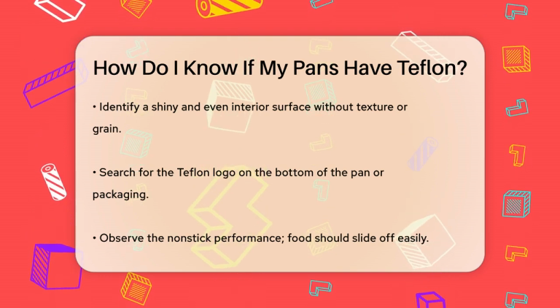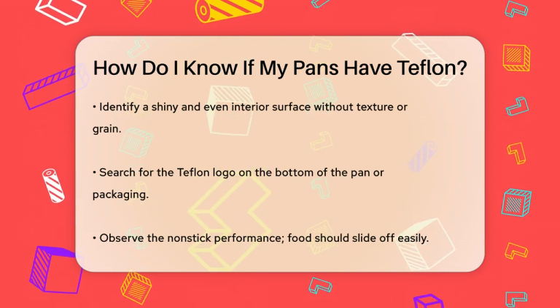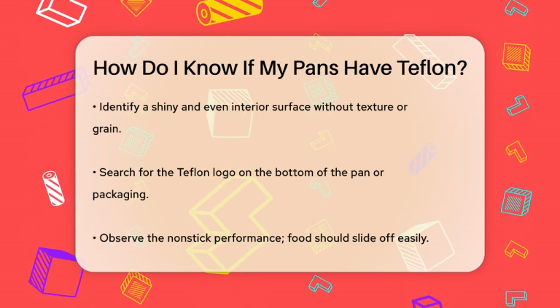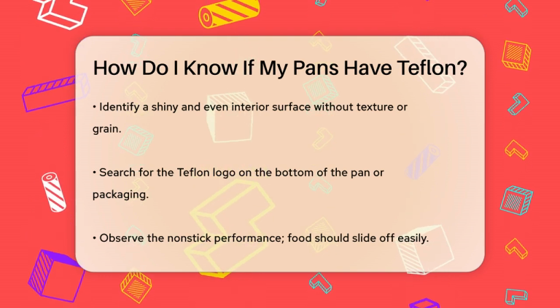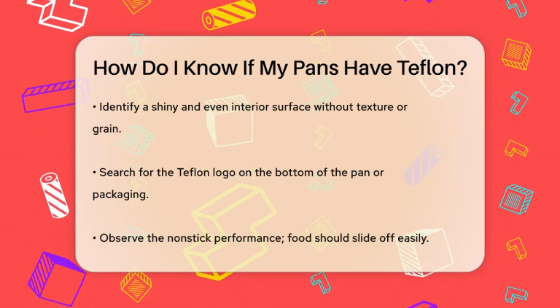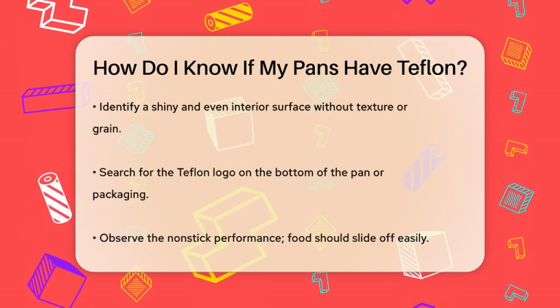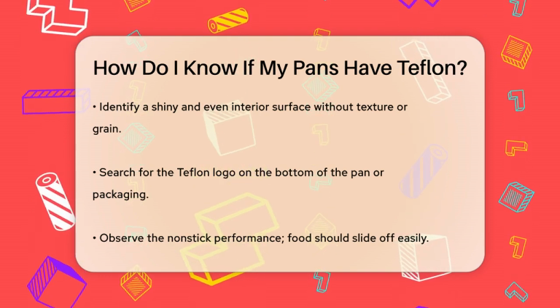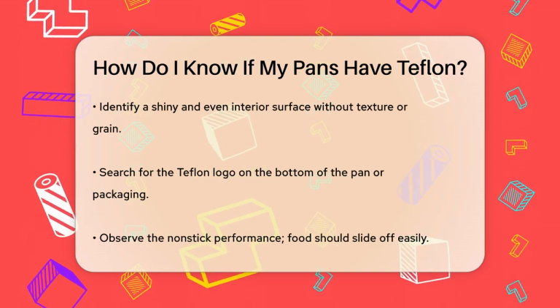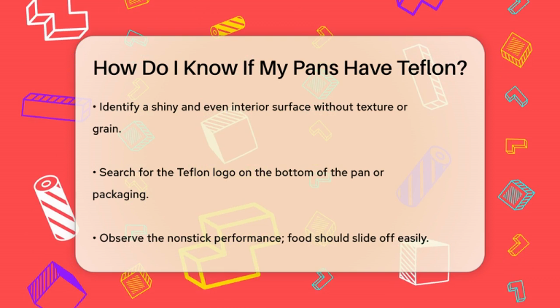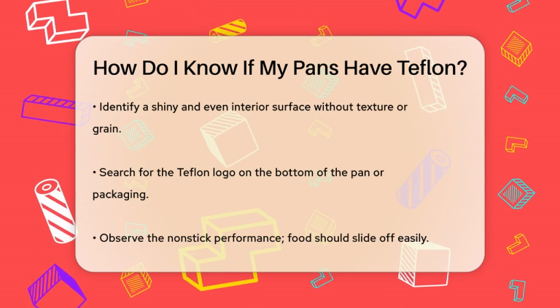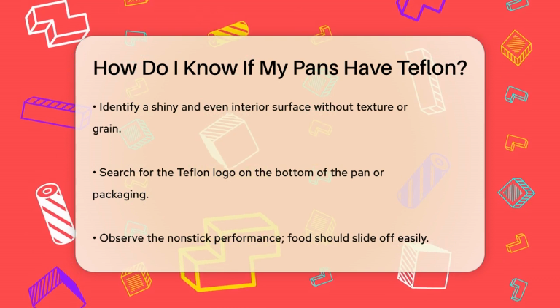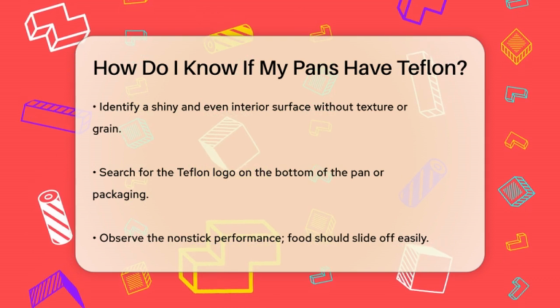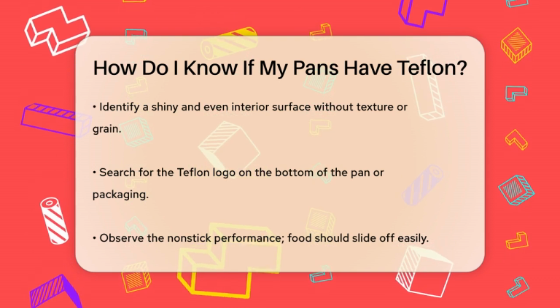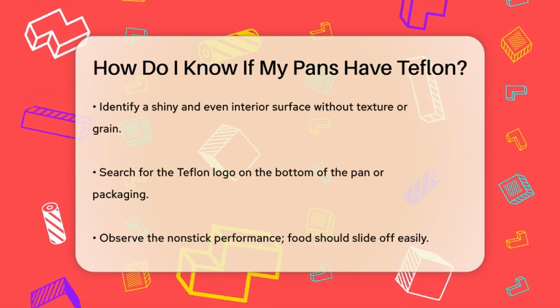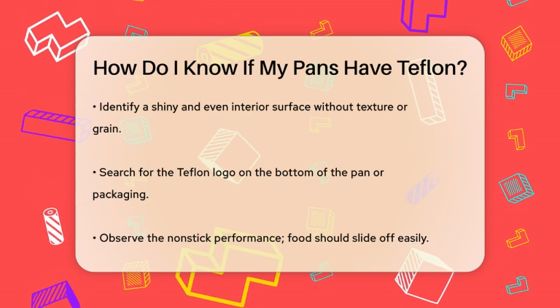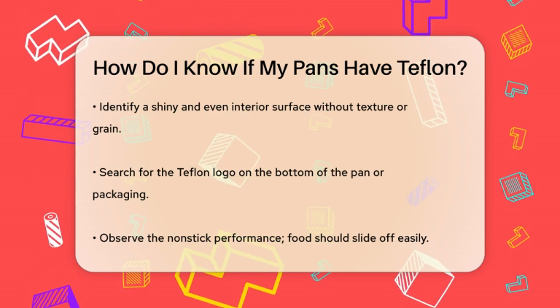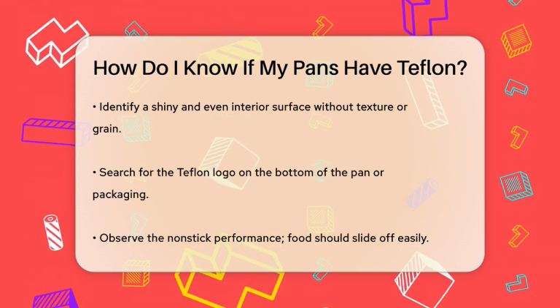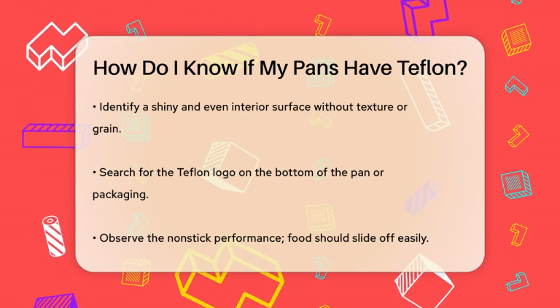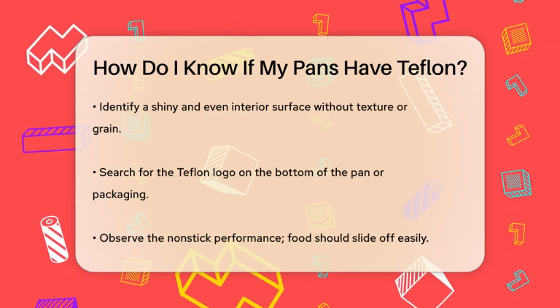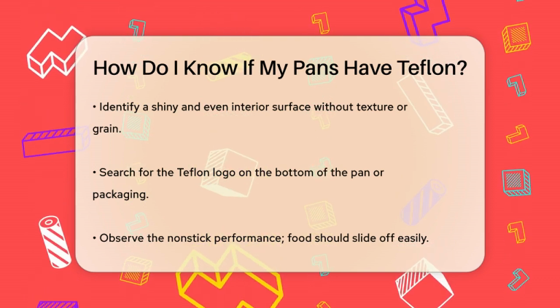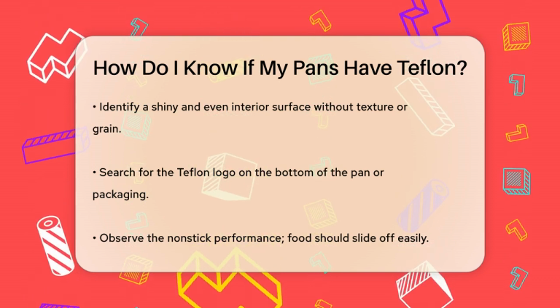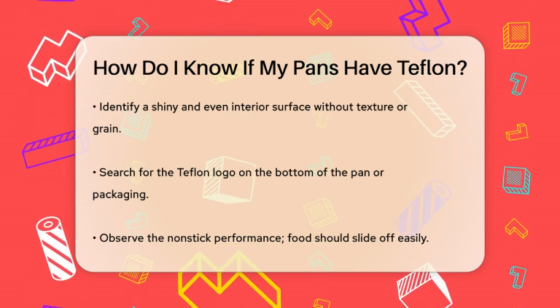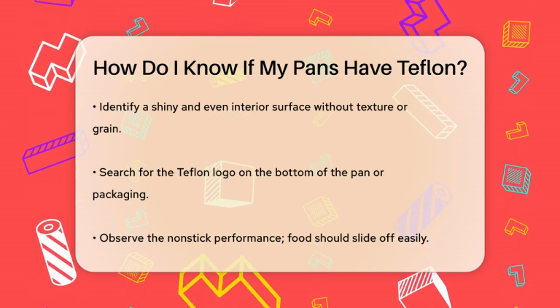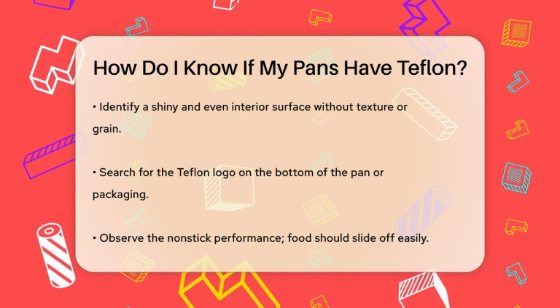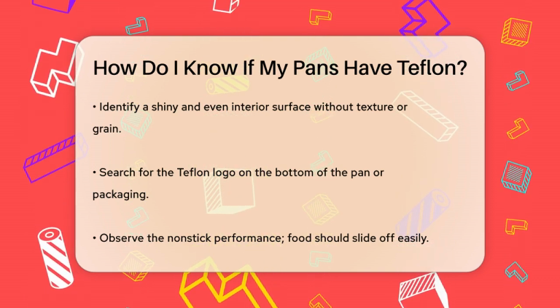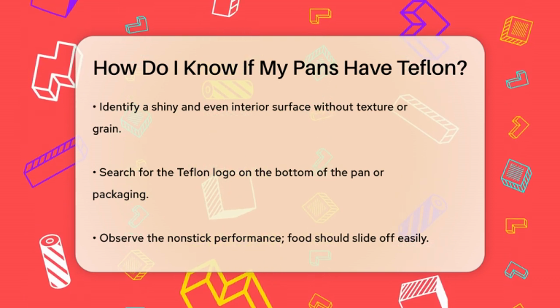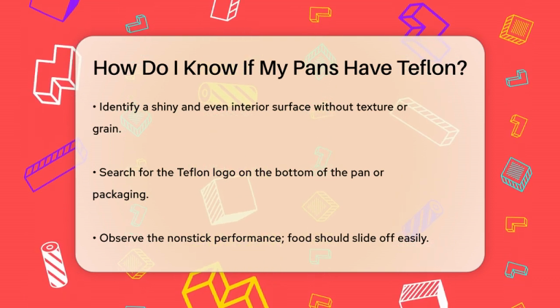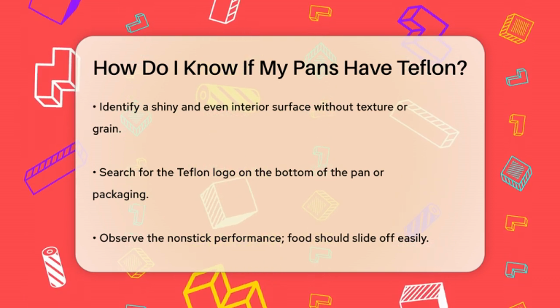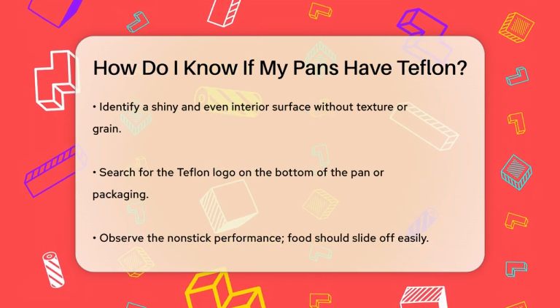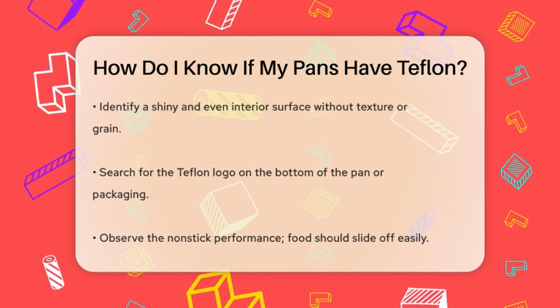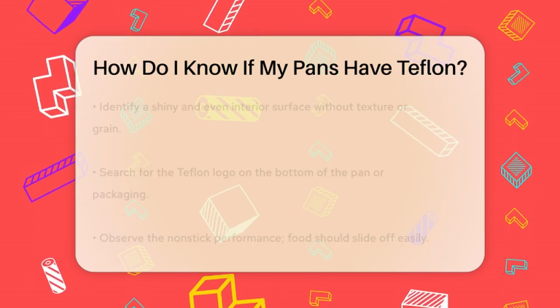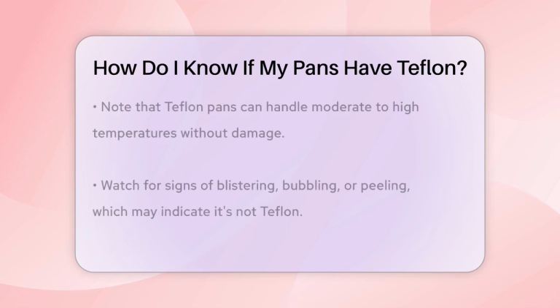Check for the Teflon logo on the bottom of the pan or on the packaging. This logo can be a clear indicator that the pan is coated with Teflon.